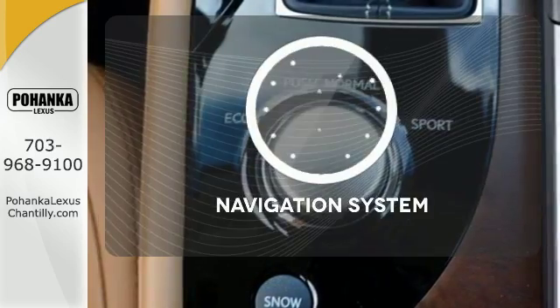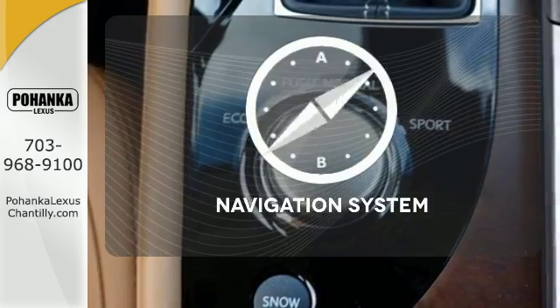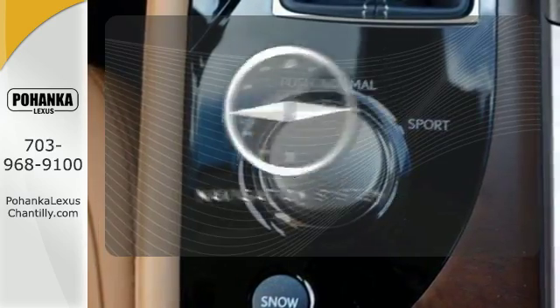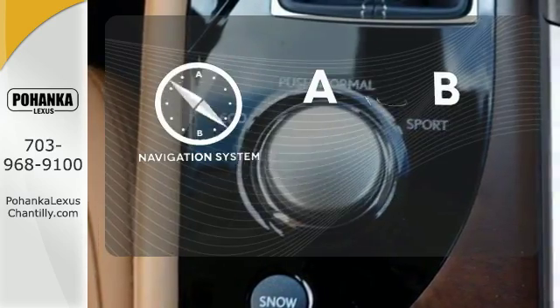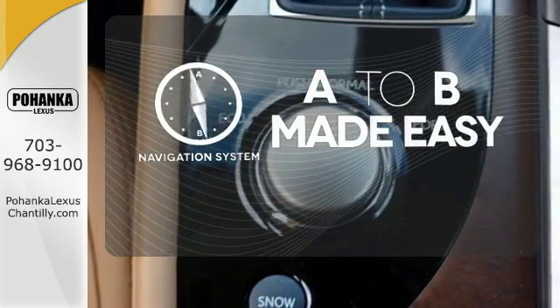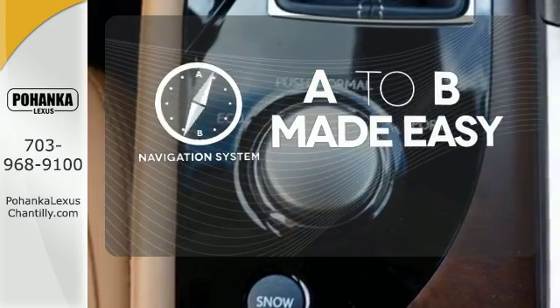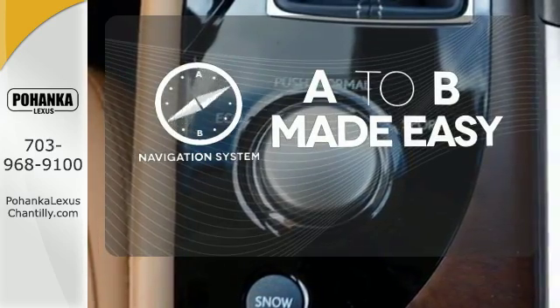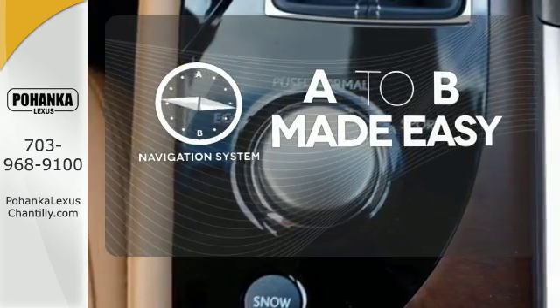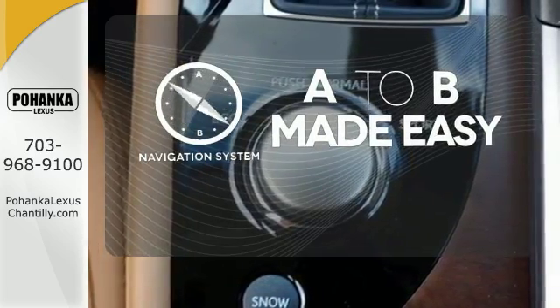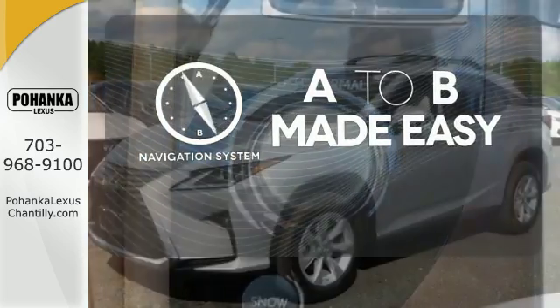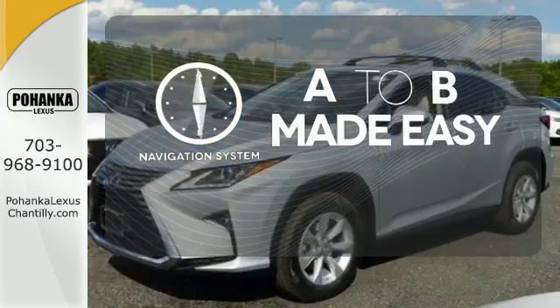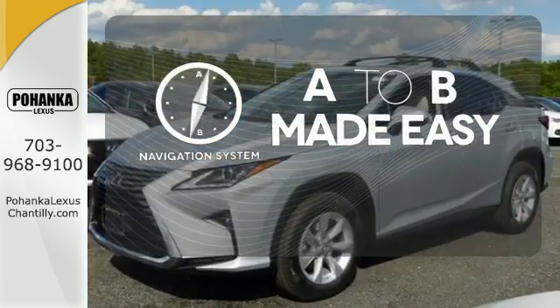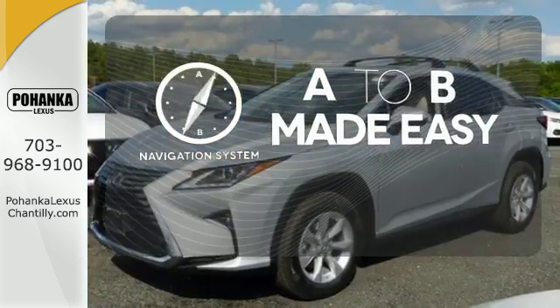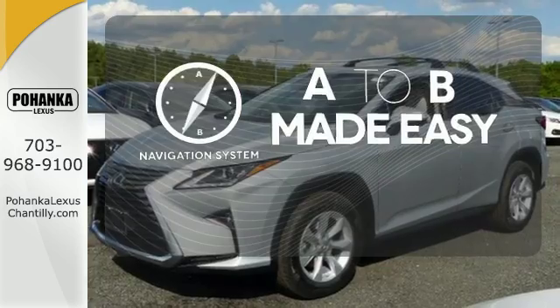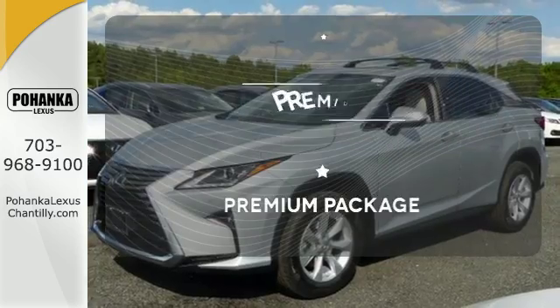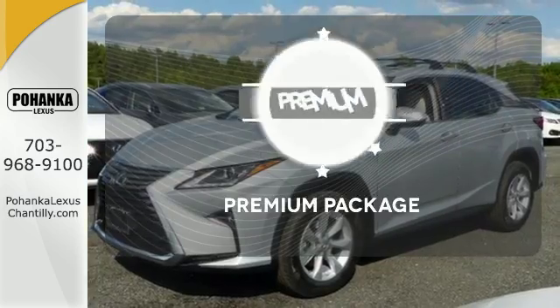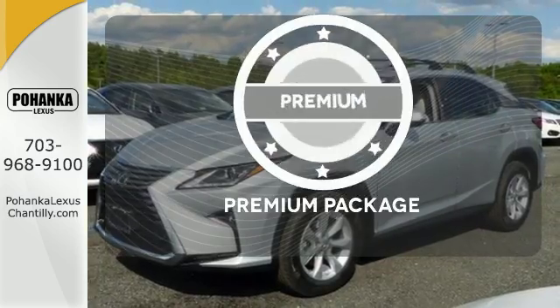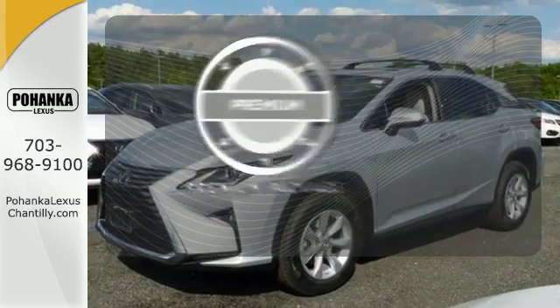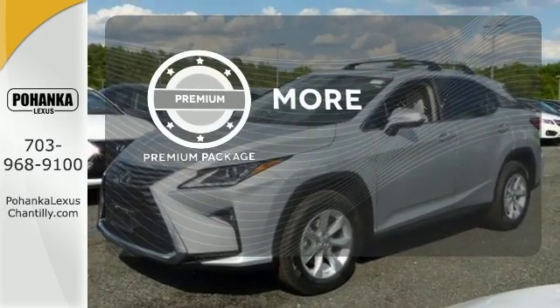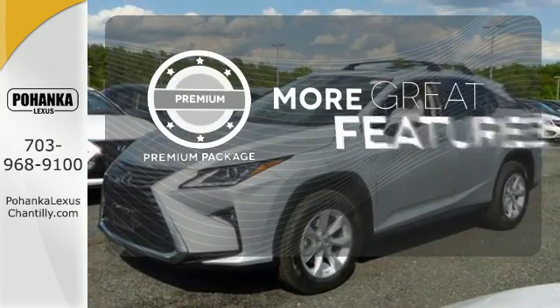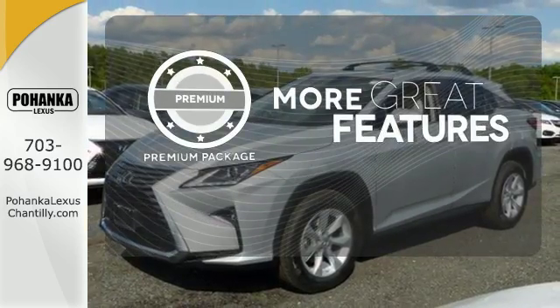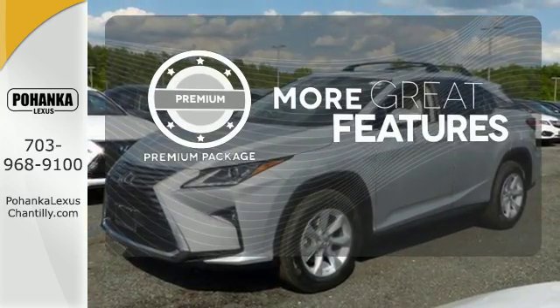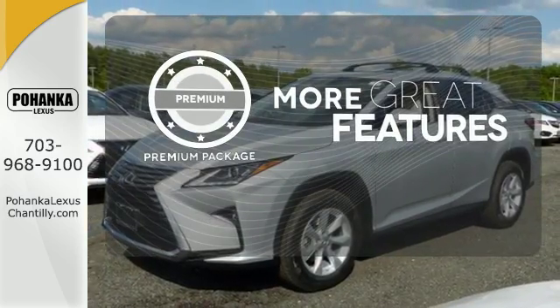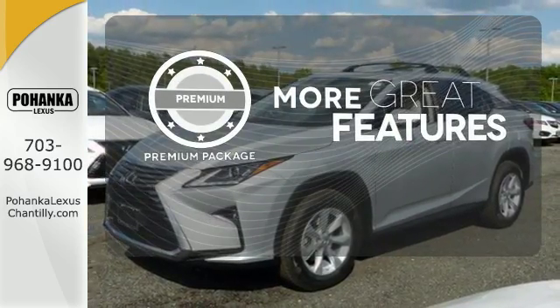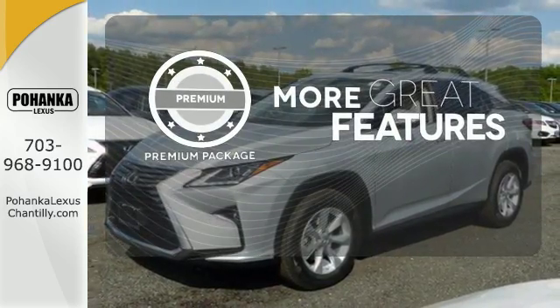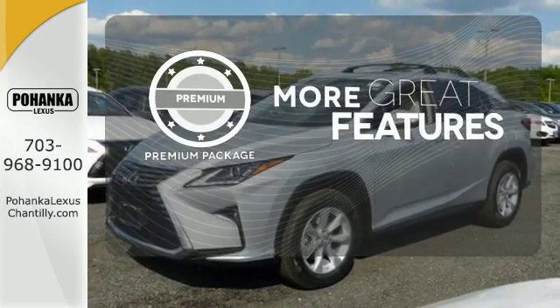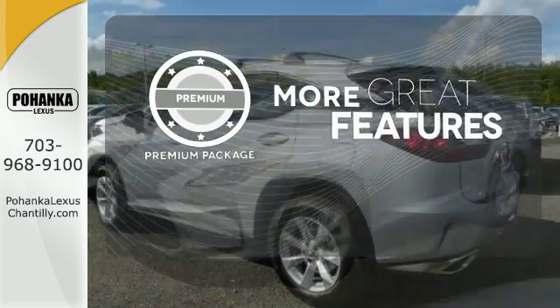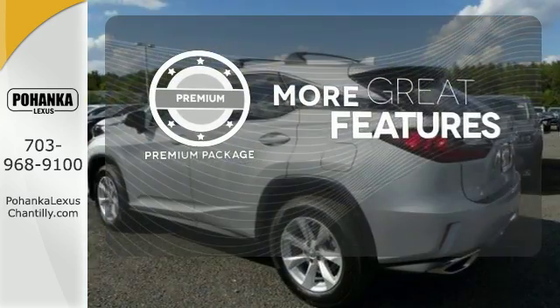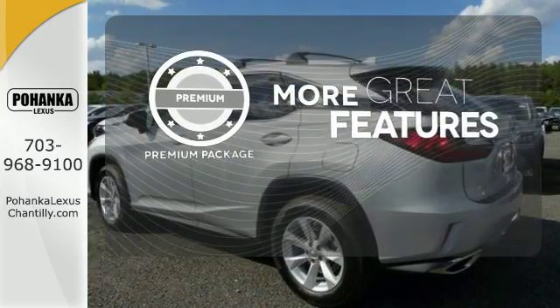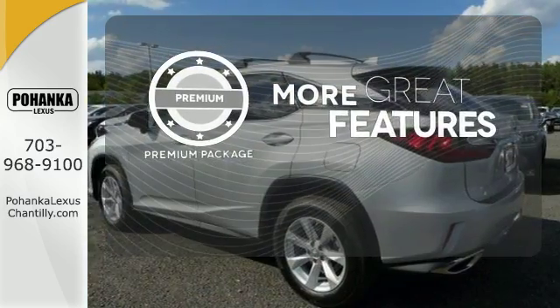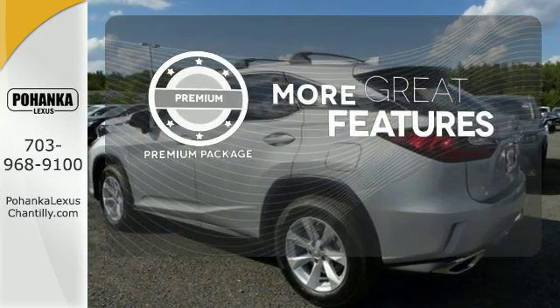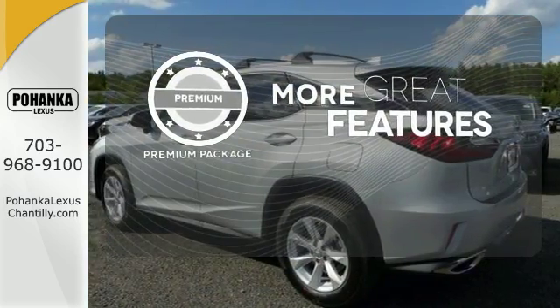Never feel lost again with the navigation system. The premium package gives this vehicle that extra touch of class and luxury.